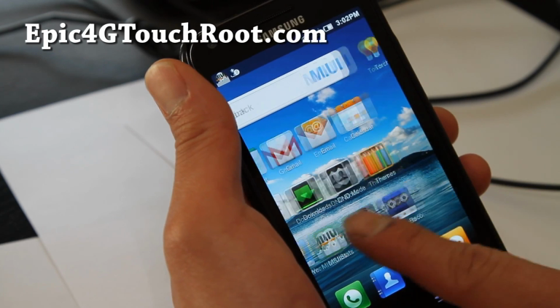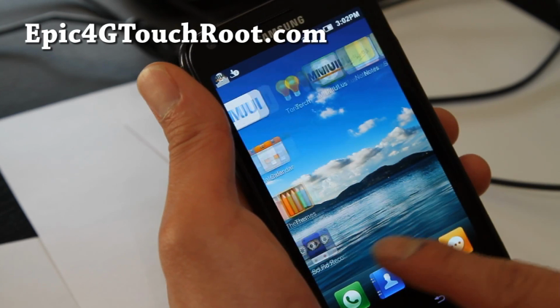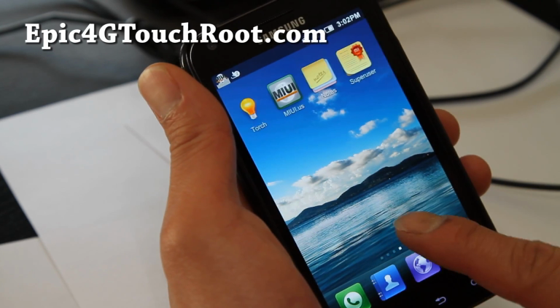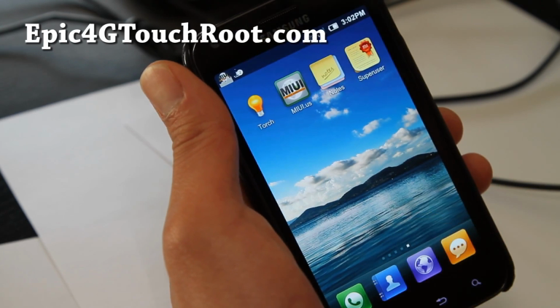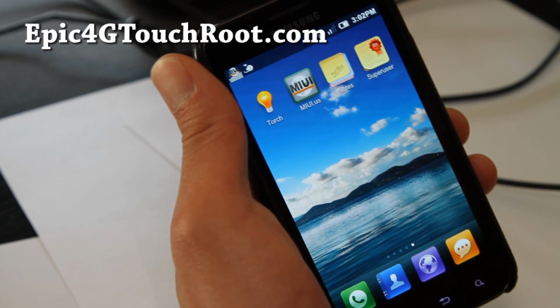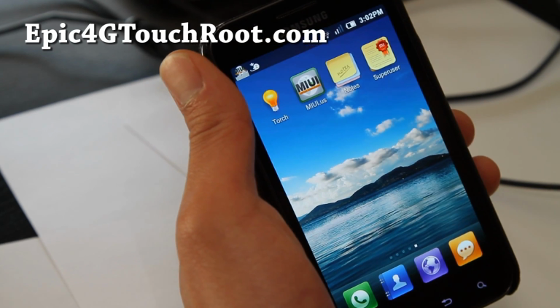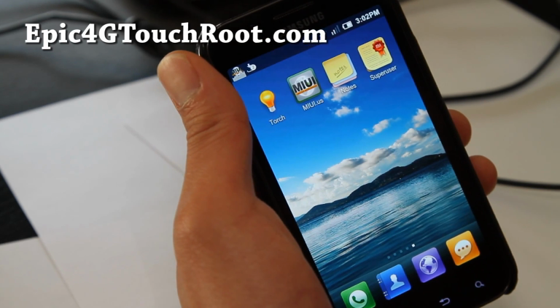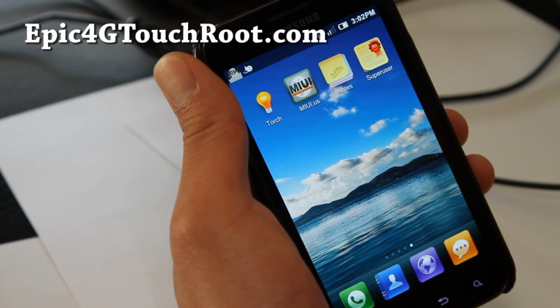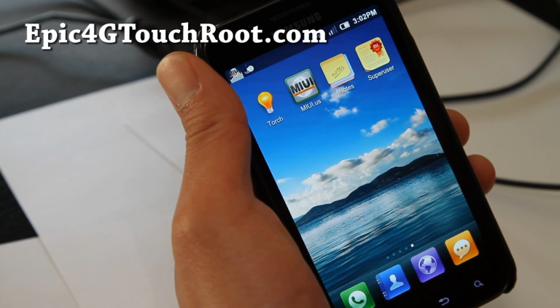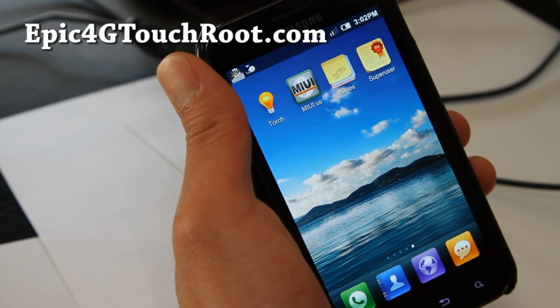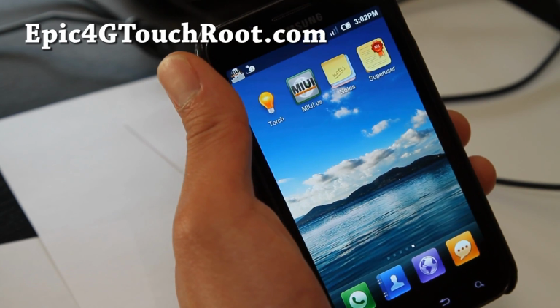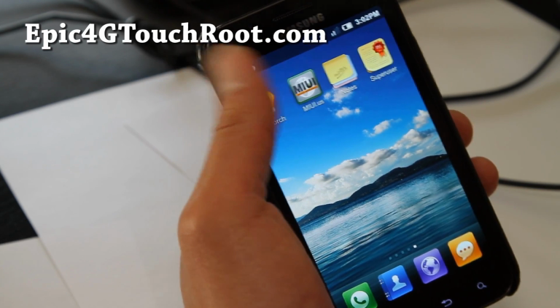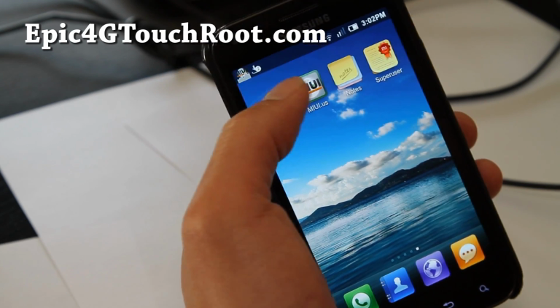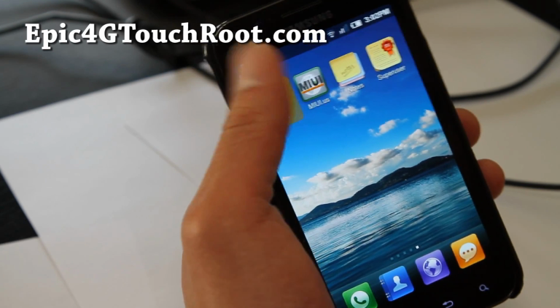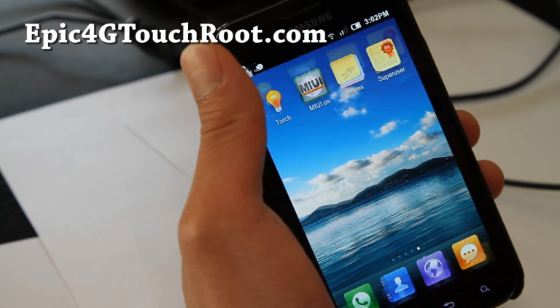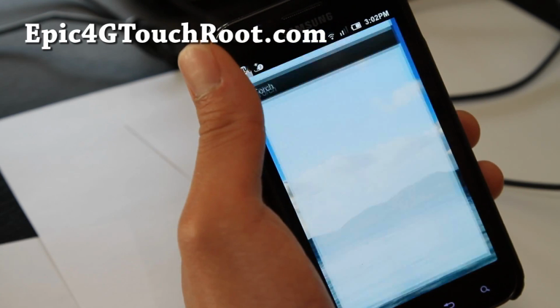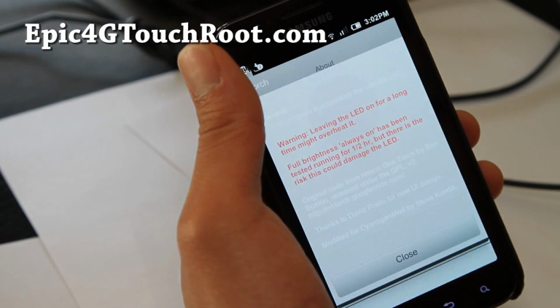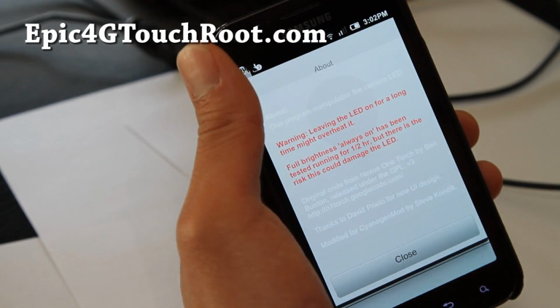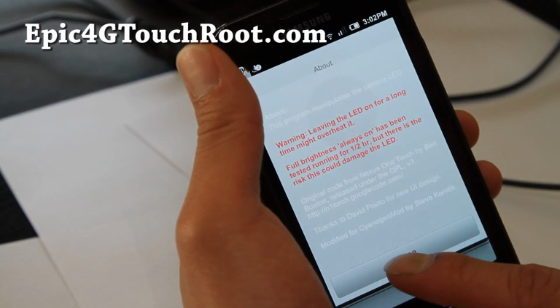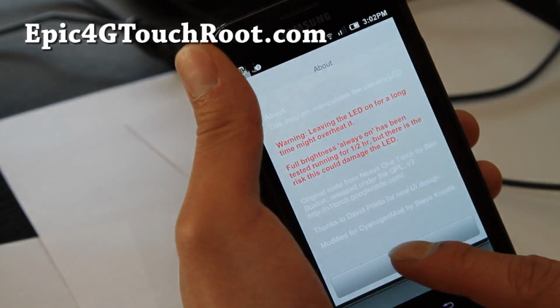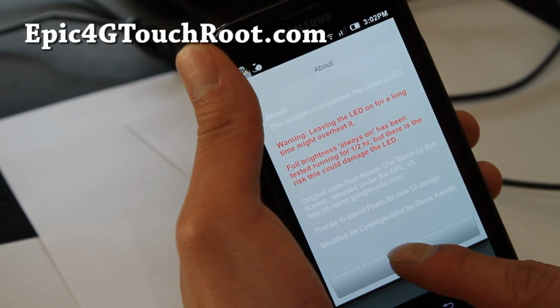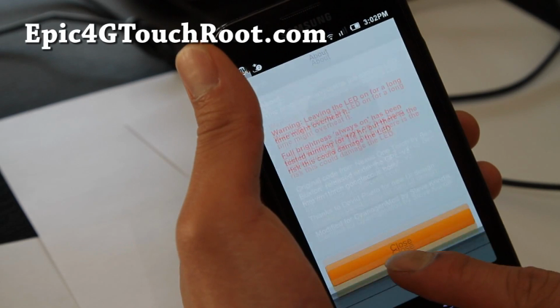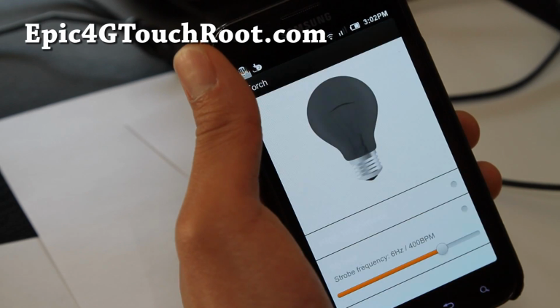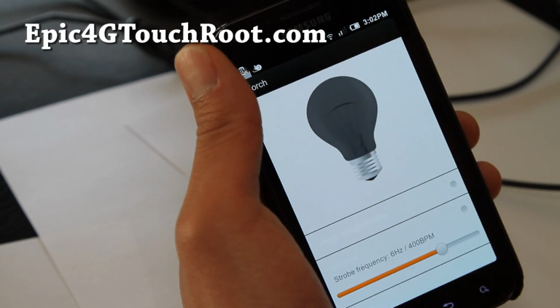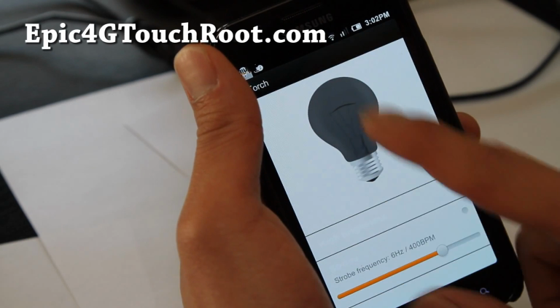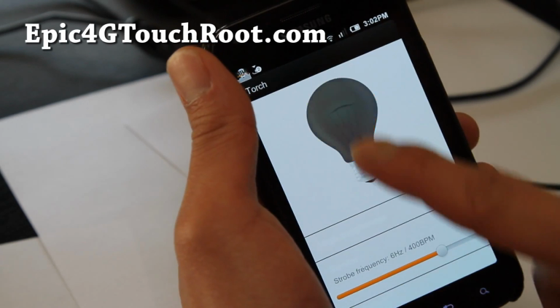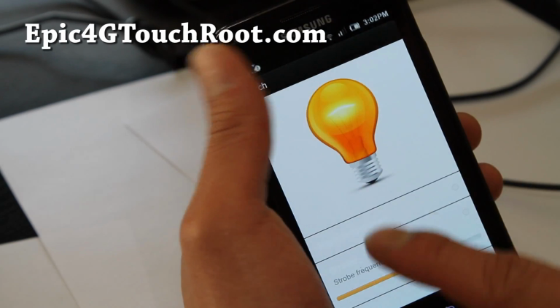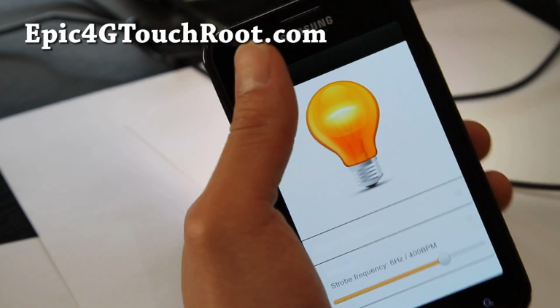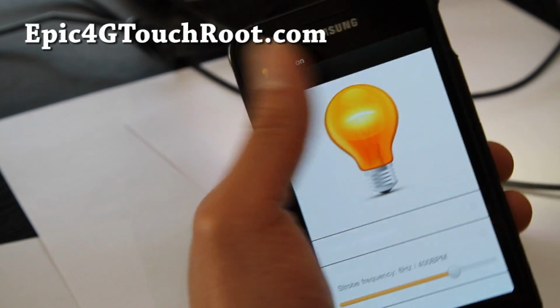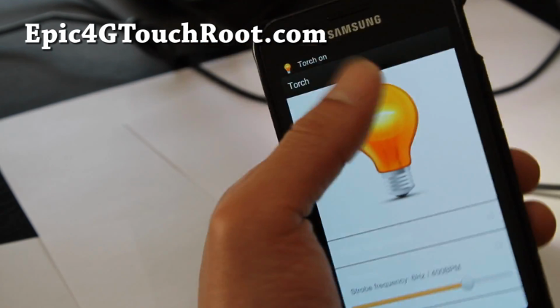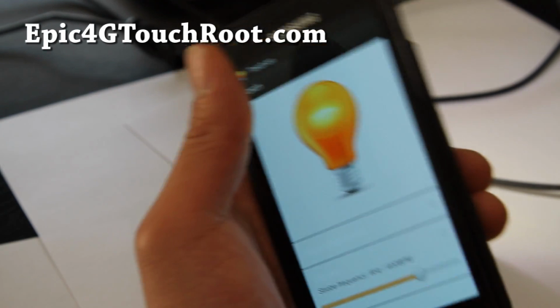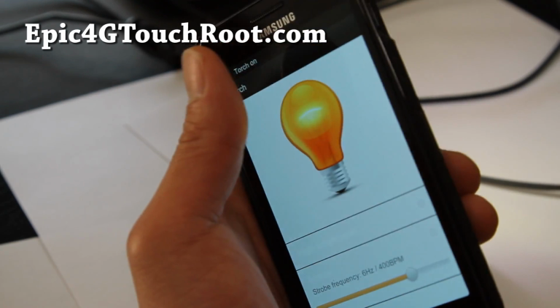Also there's a sound recorder, torch — yes, torch works.